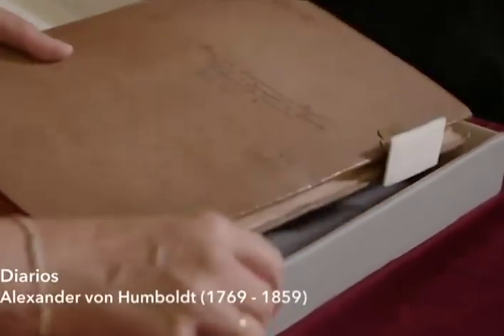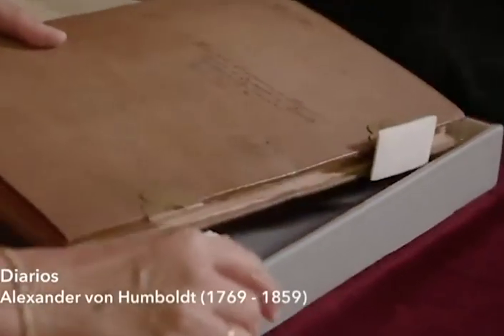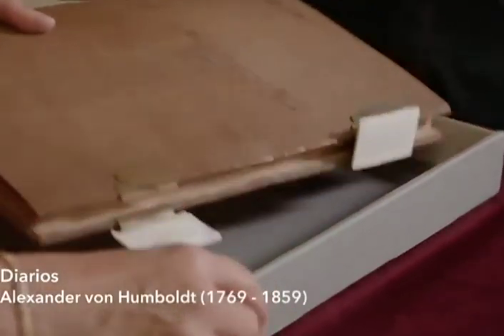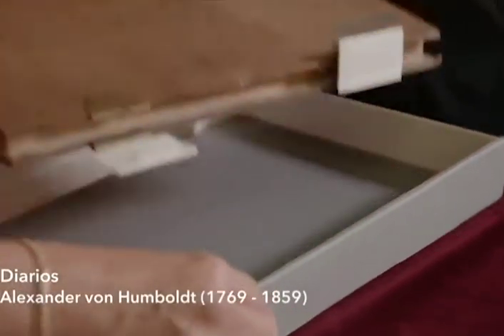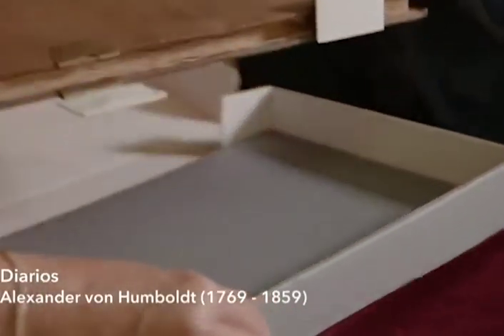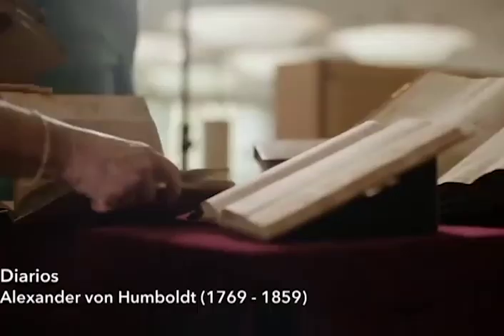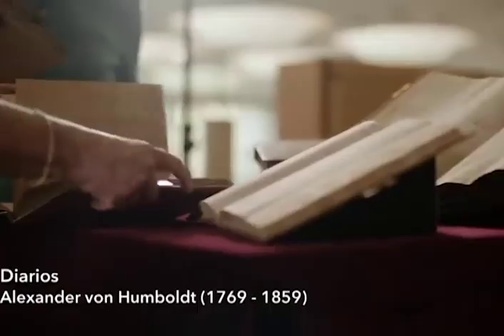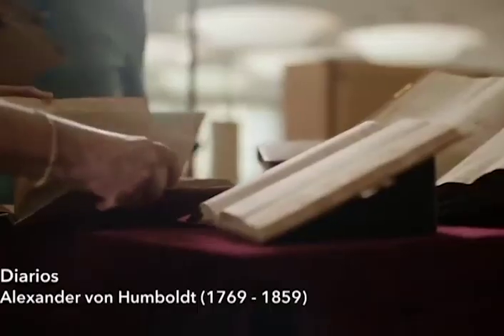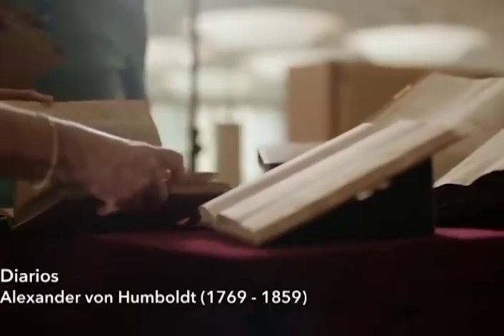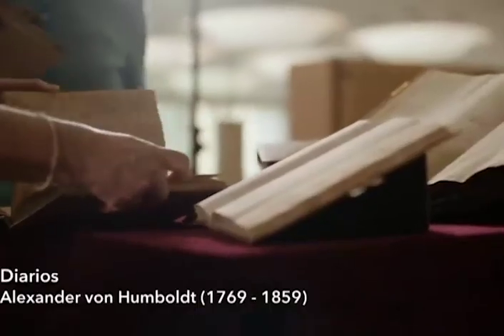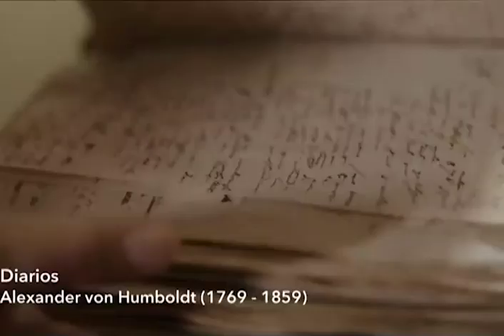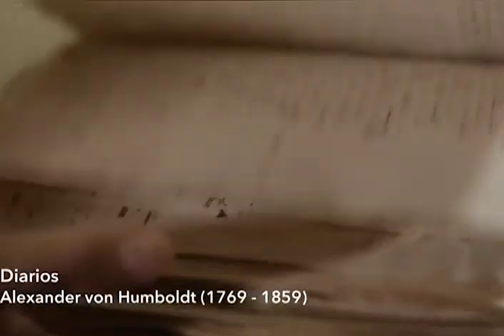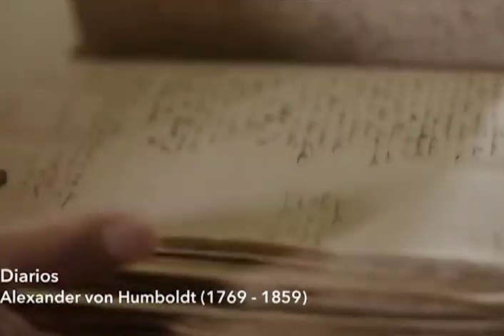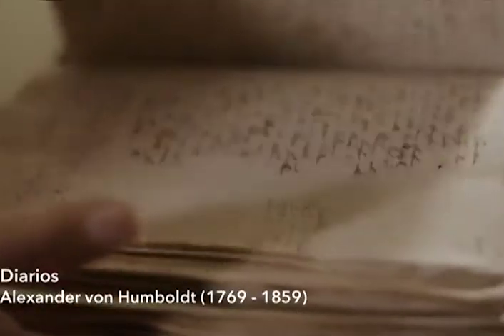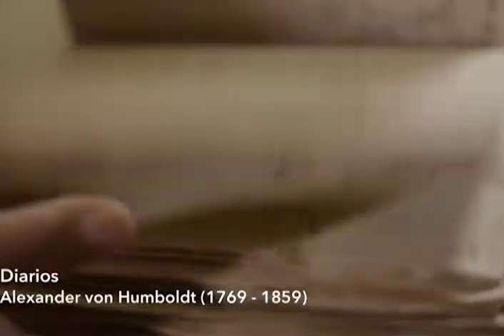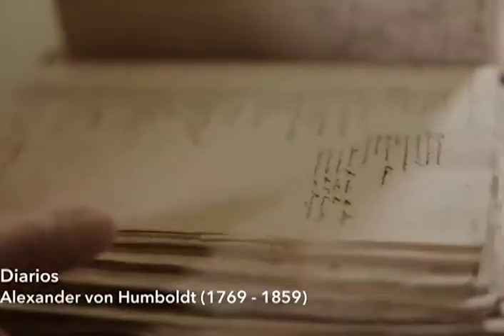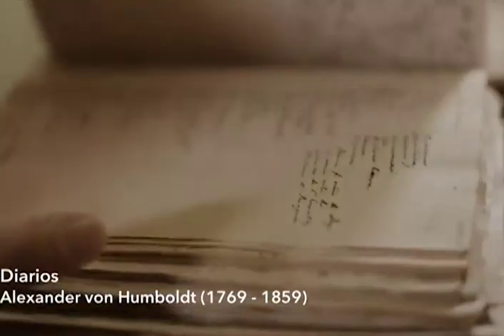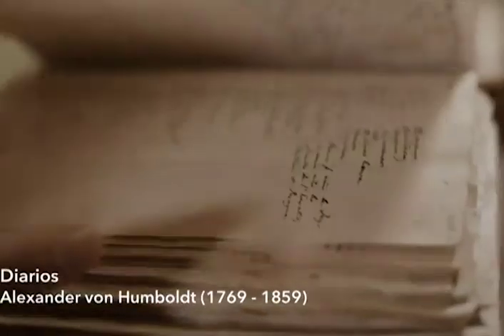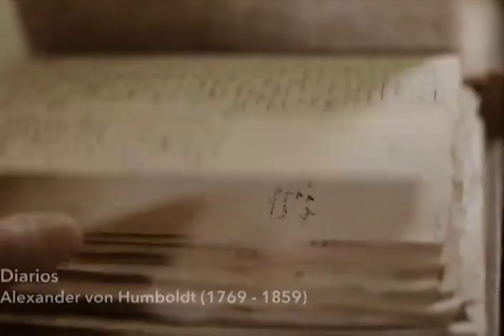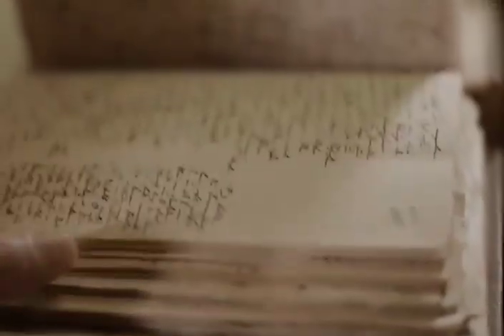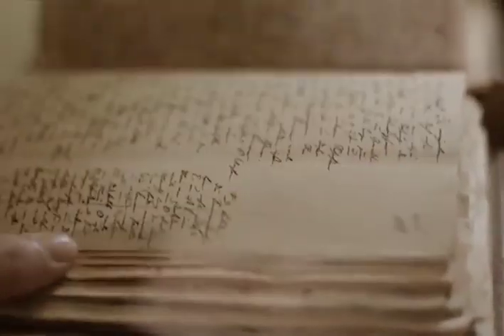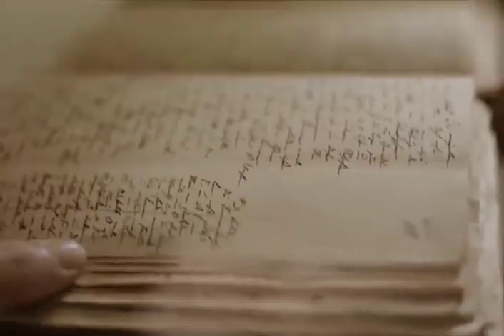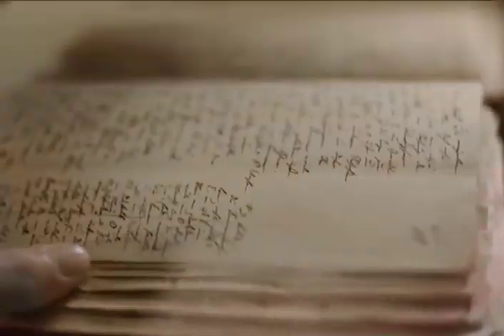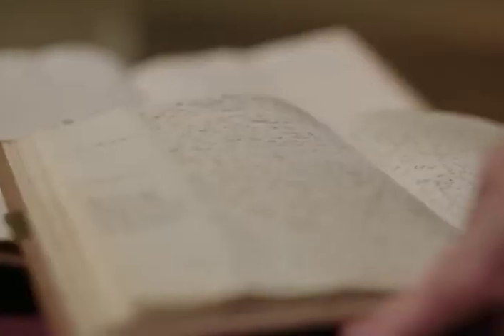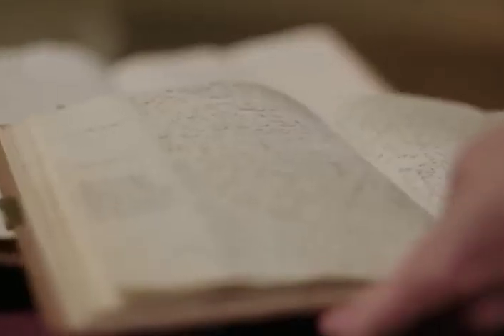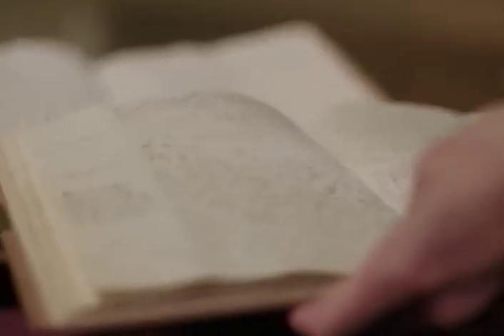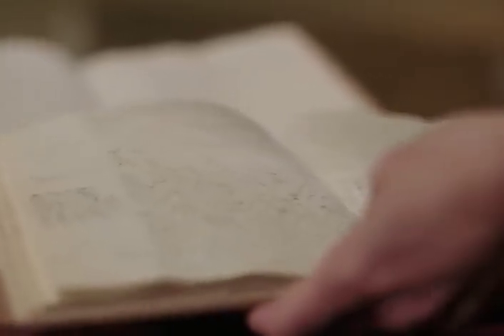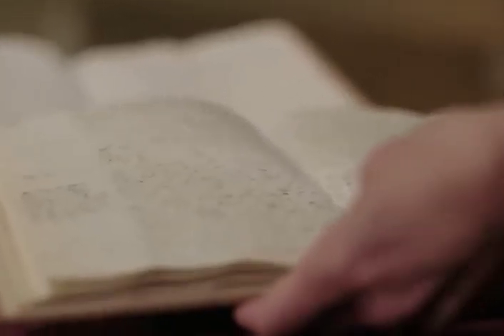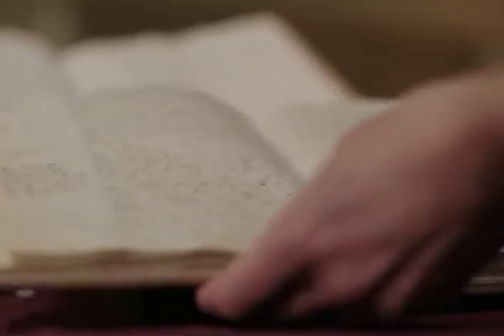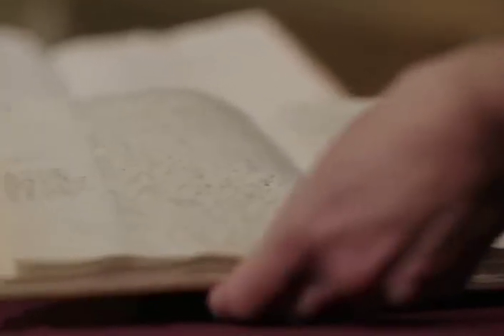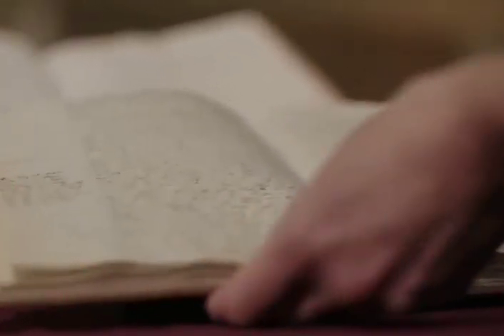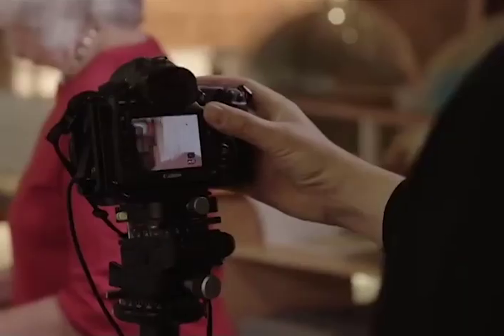Sesión de fotos en la biblioteca estatal para este tesoro especial de la colección de manuscritos.